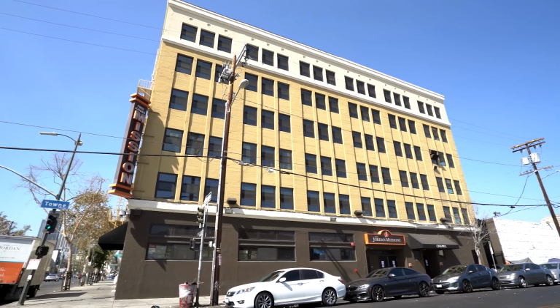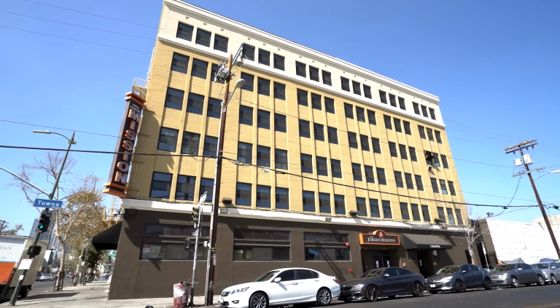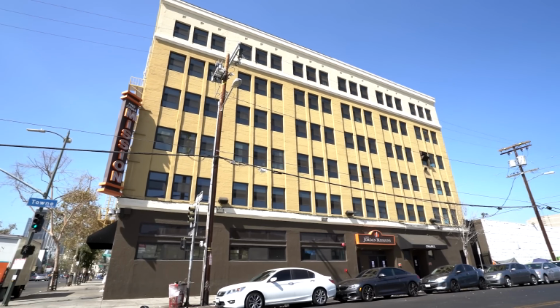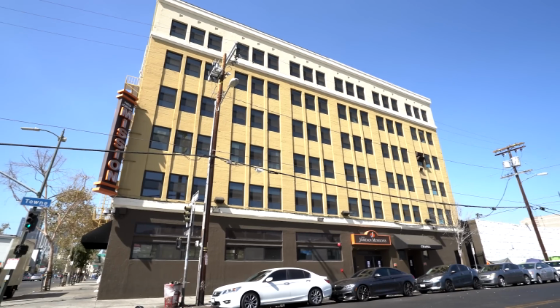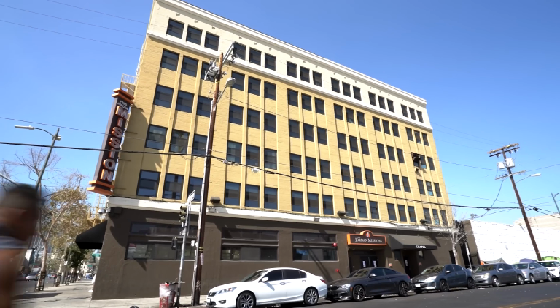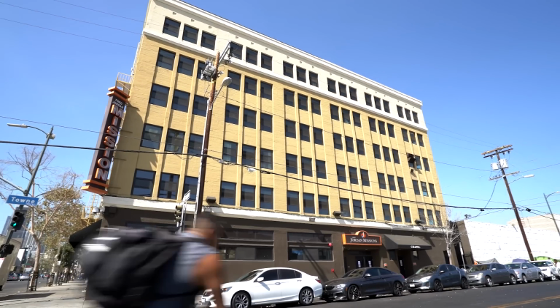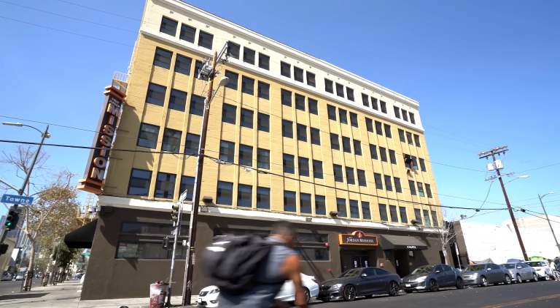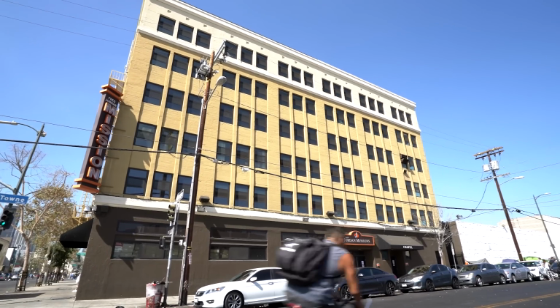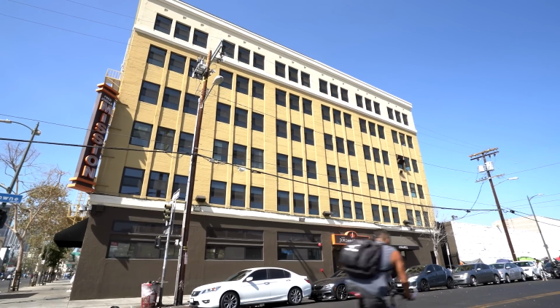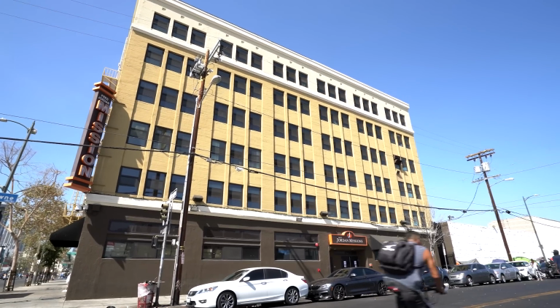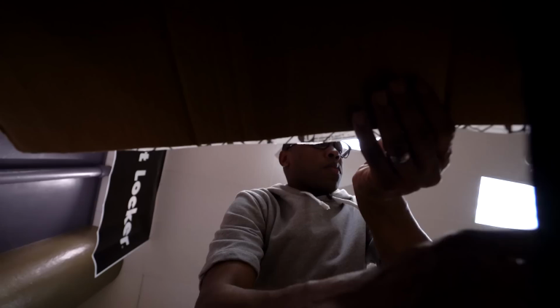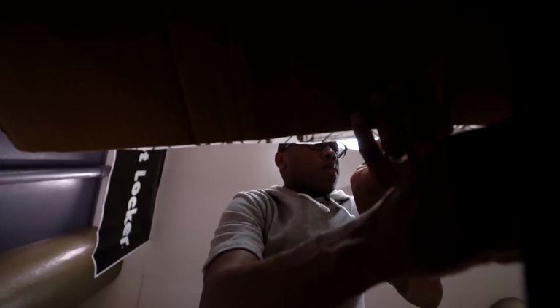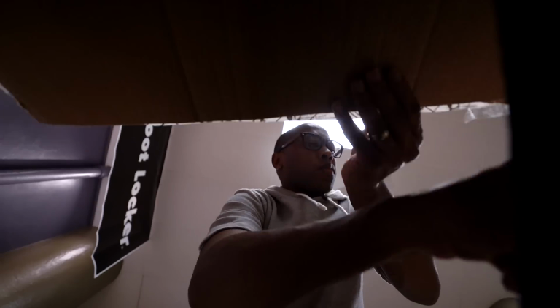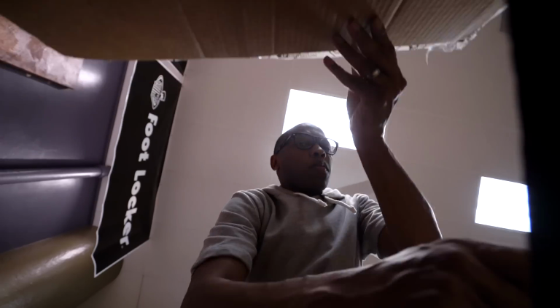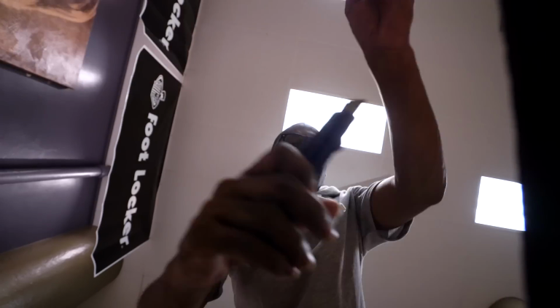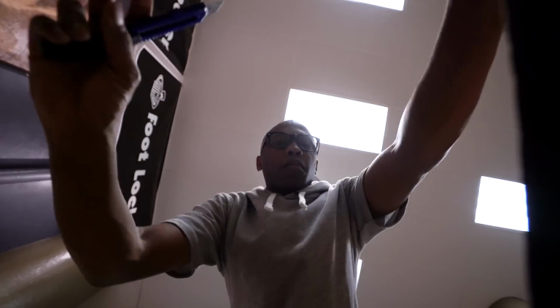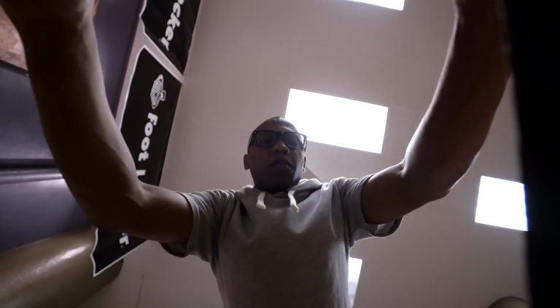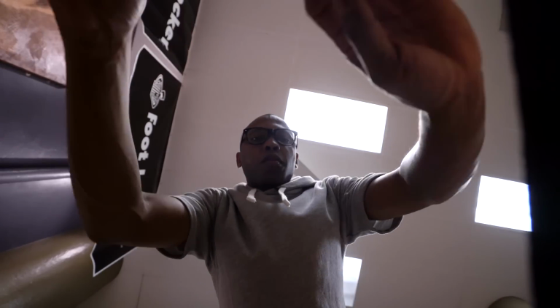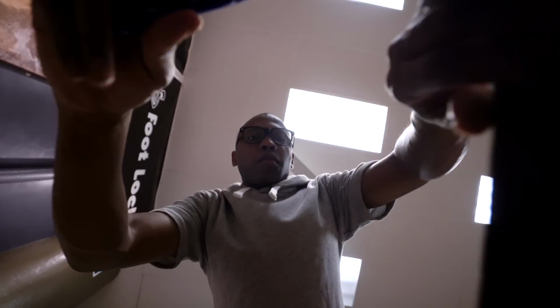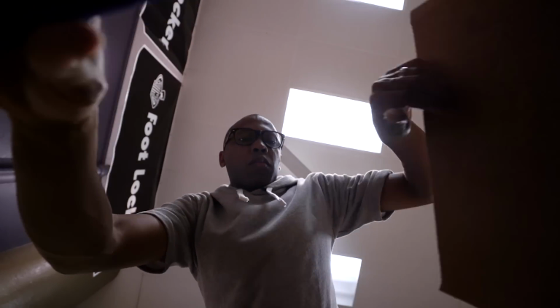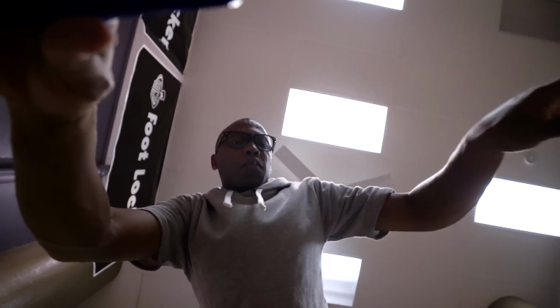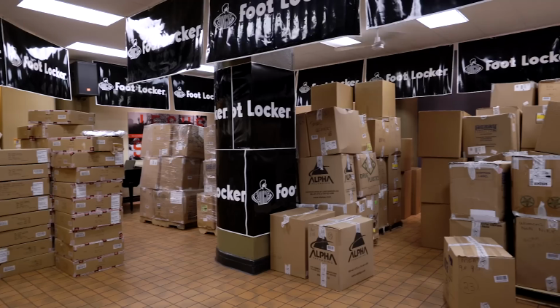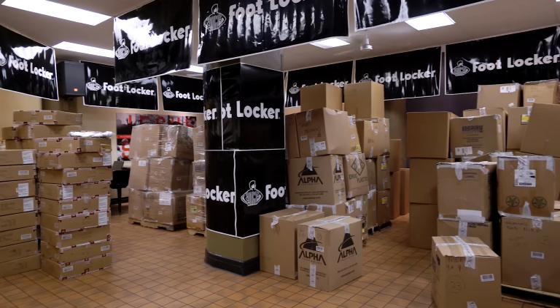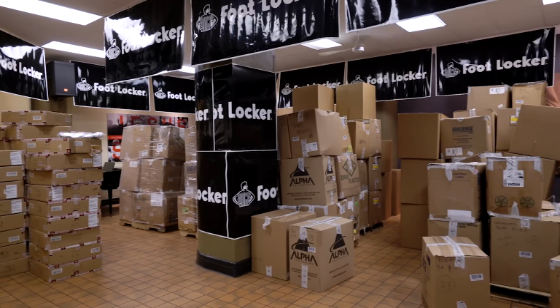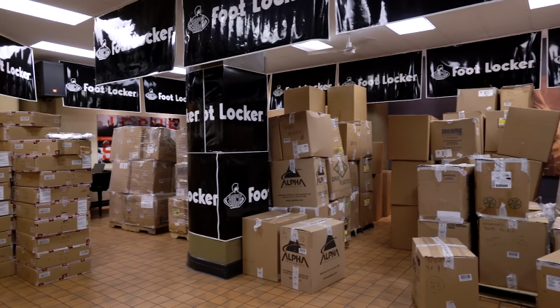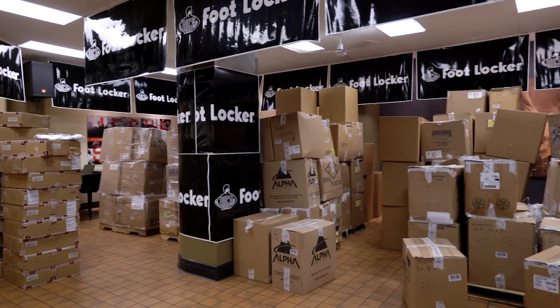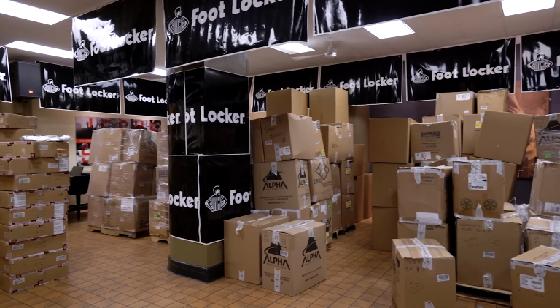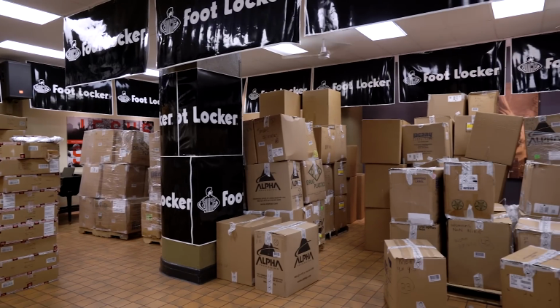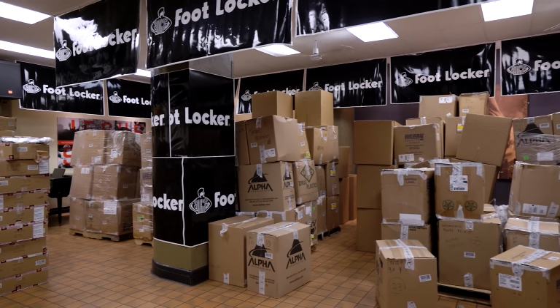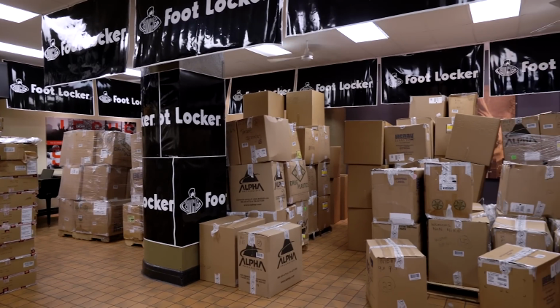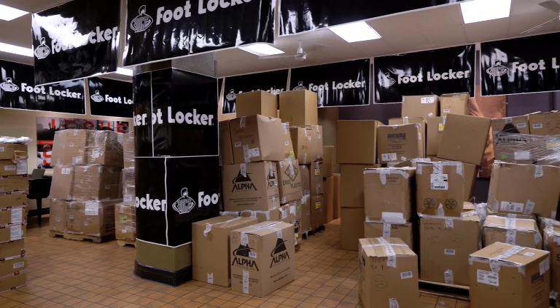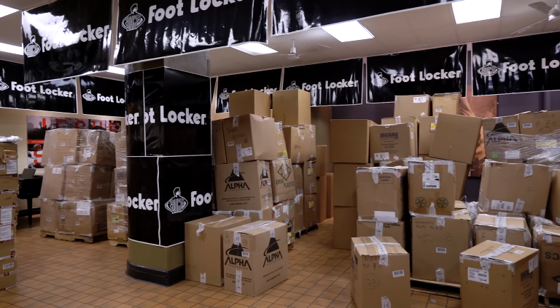What up, guys? Jacques Slade here. And today we're taking it up a notch to the biggest sneaker unboxing ever.